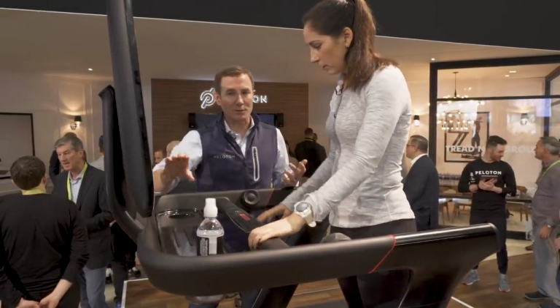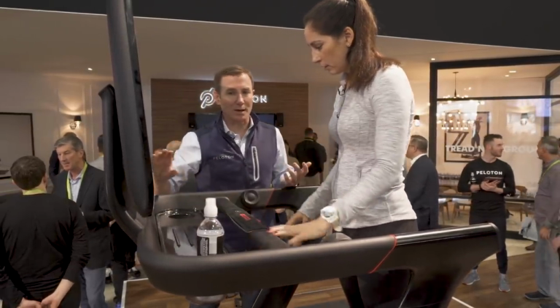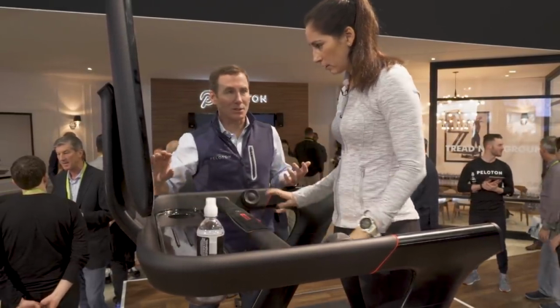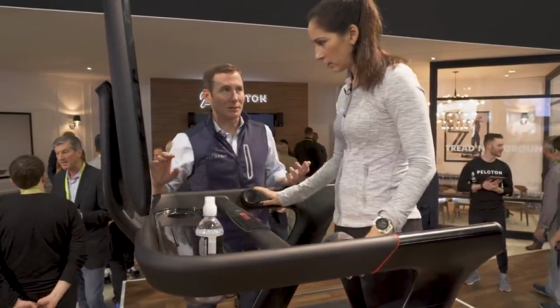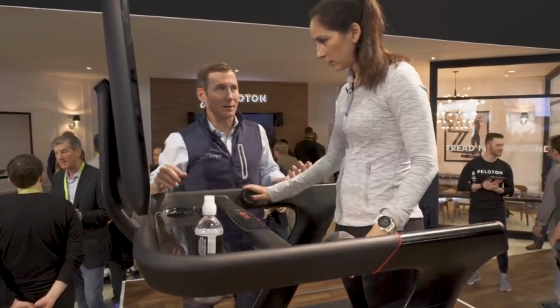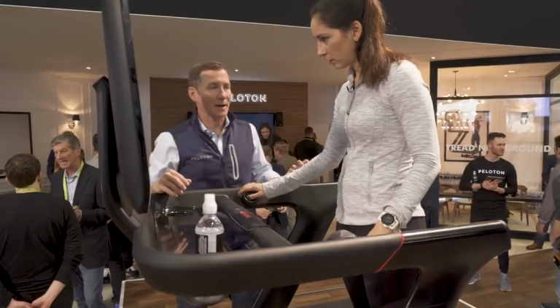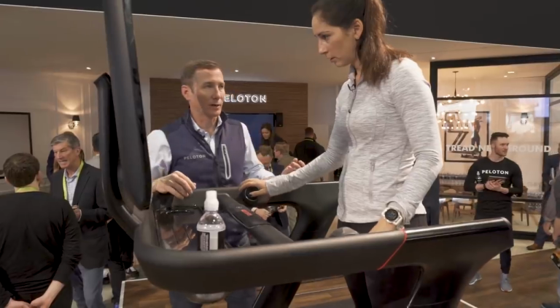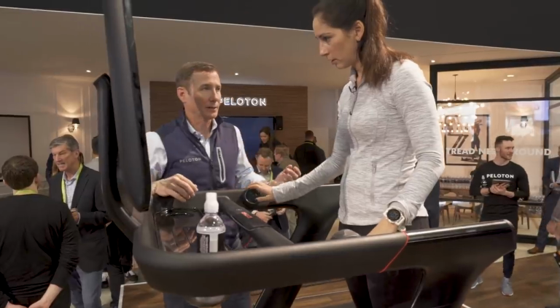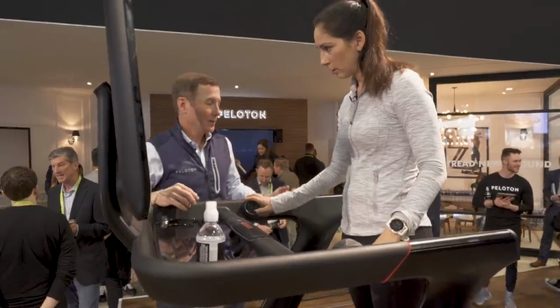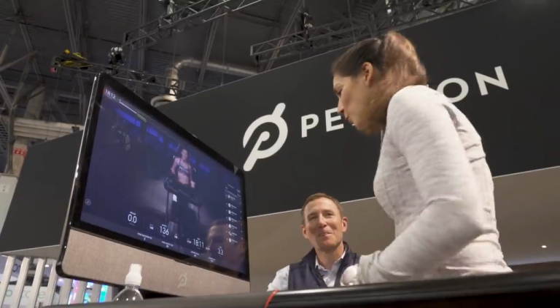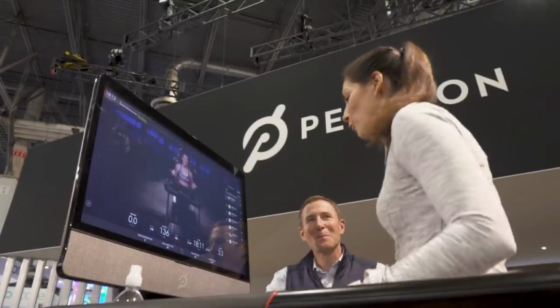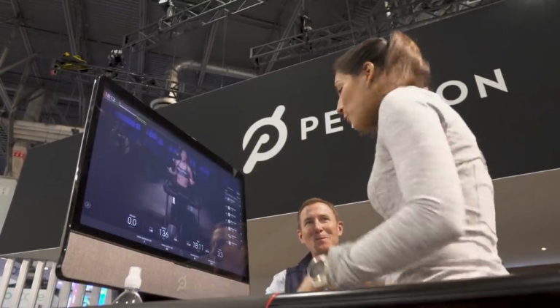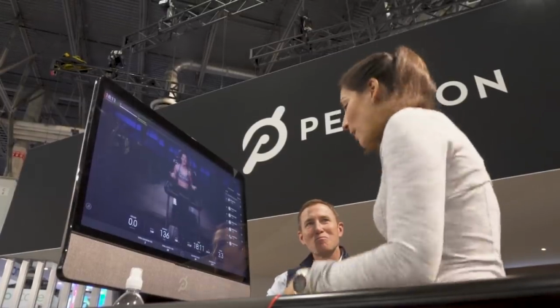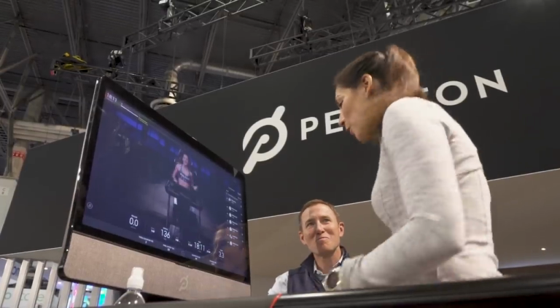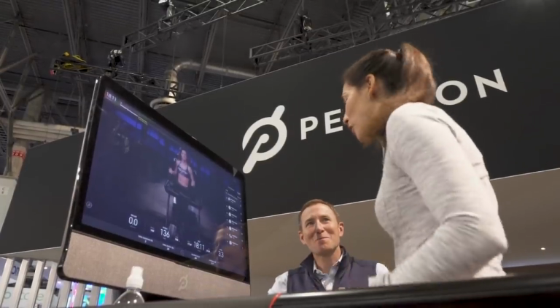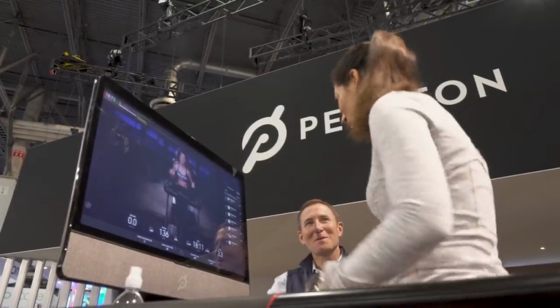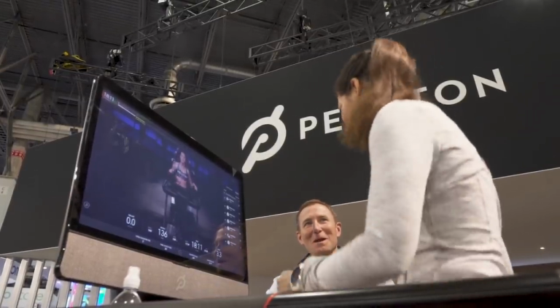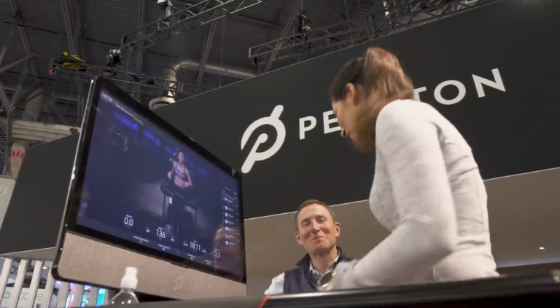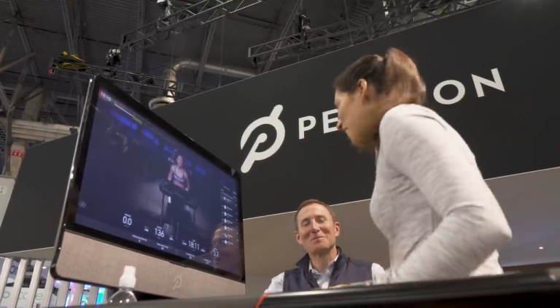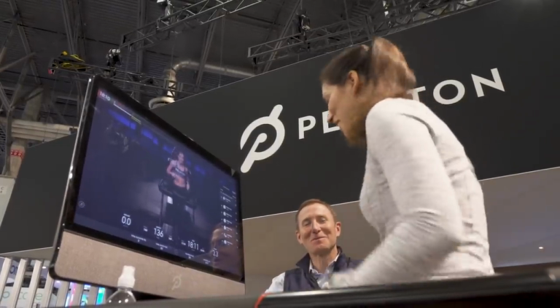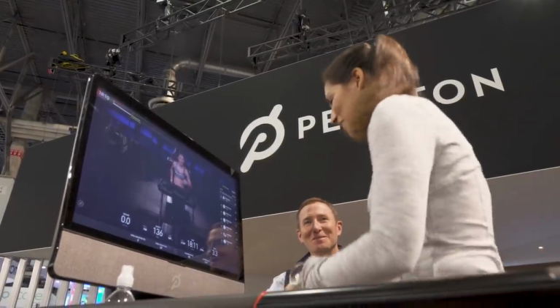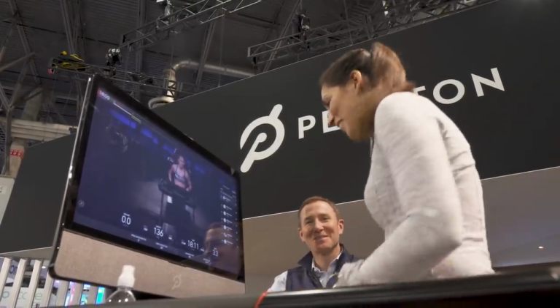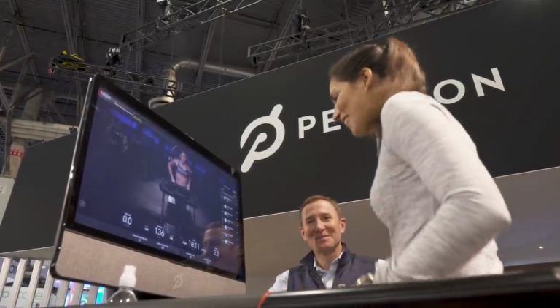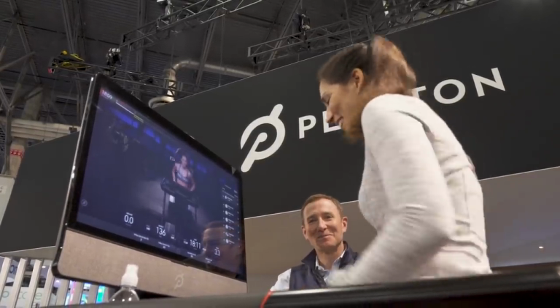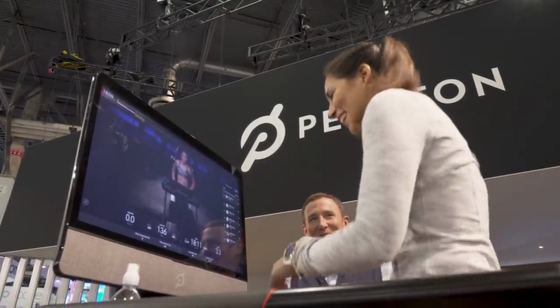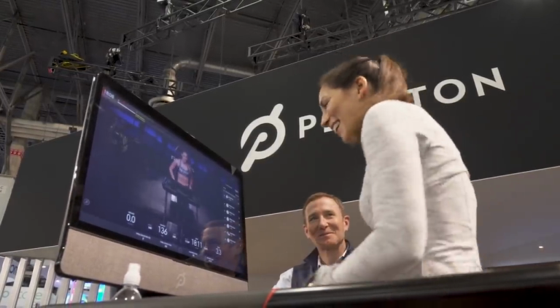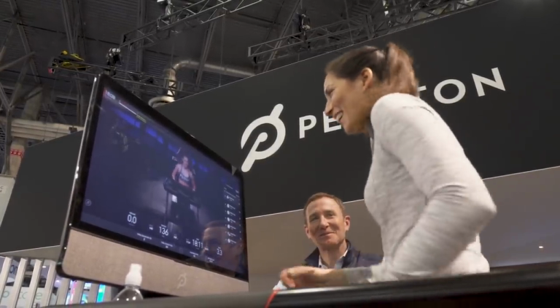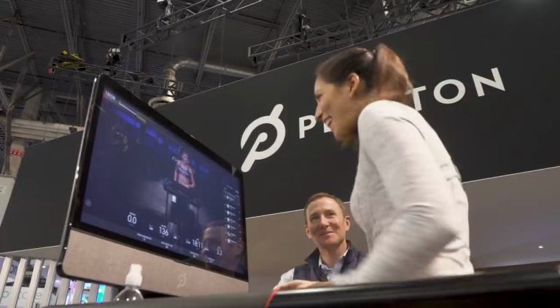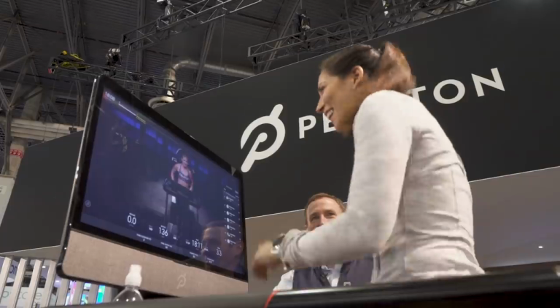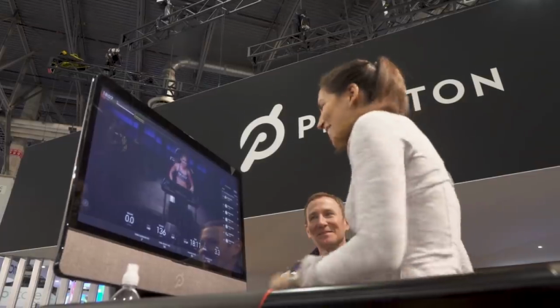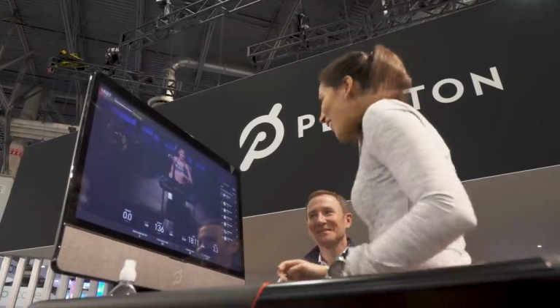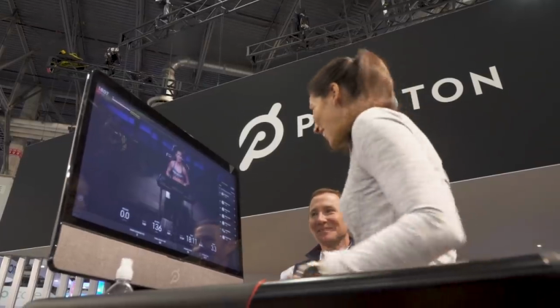Okay, so surround sound on a treadmill? Yes. This is wild.